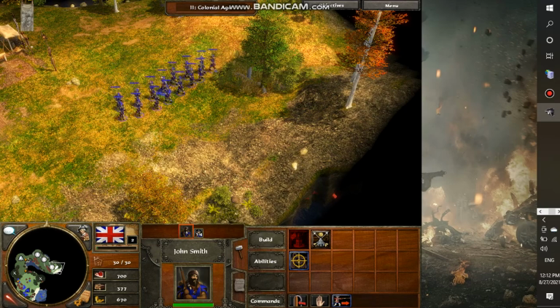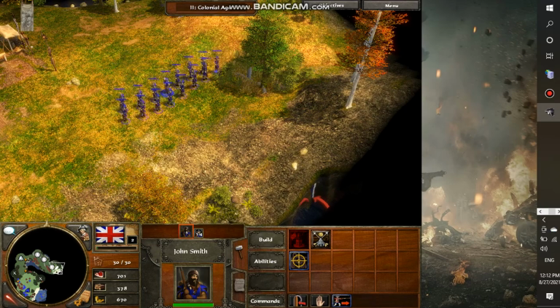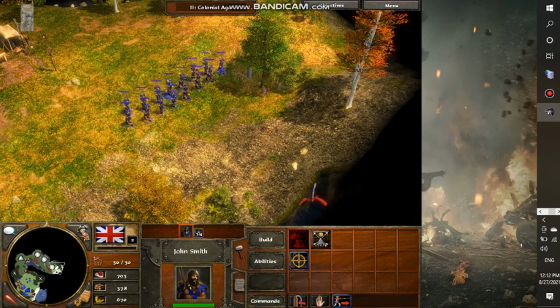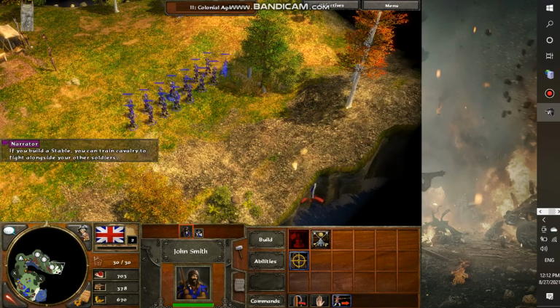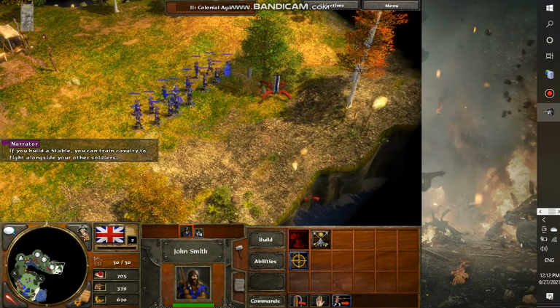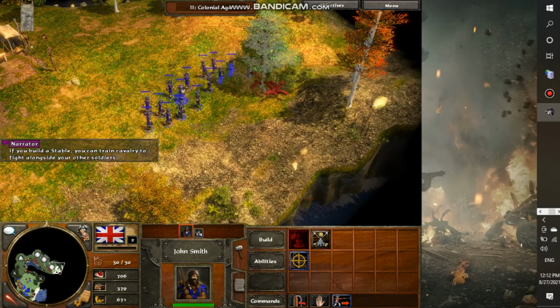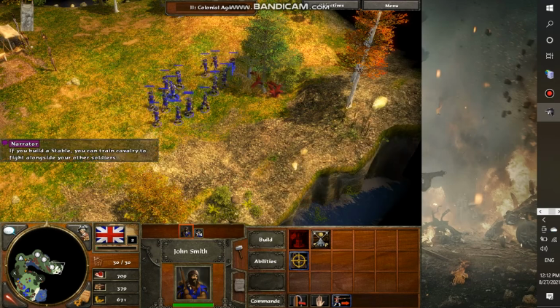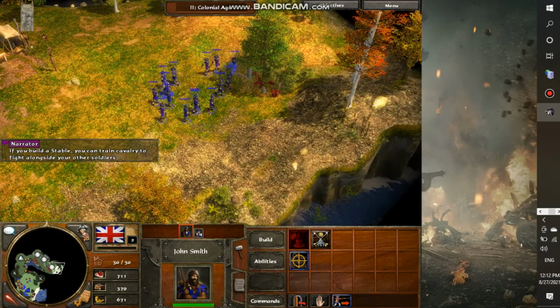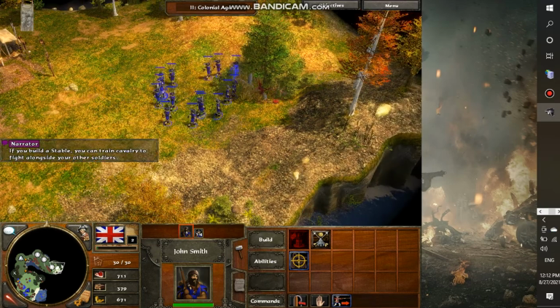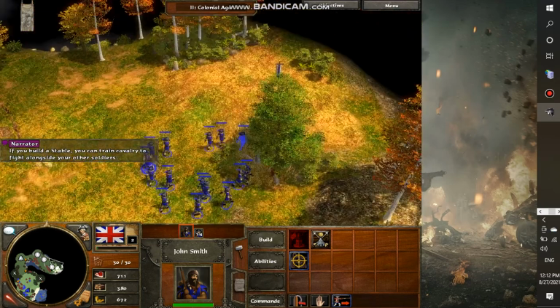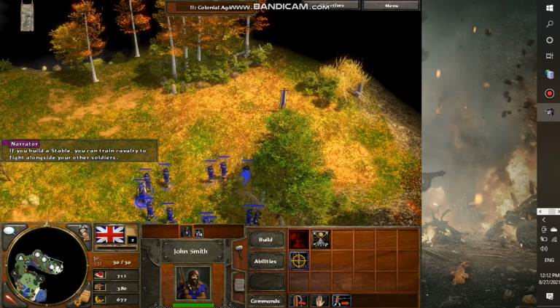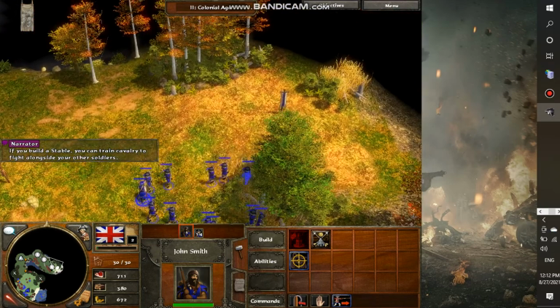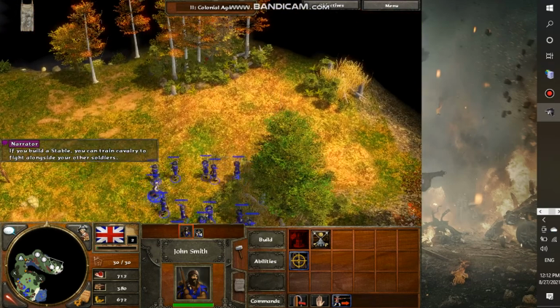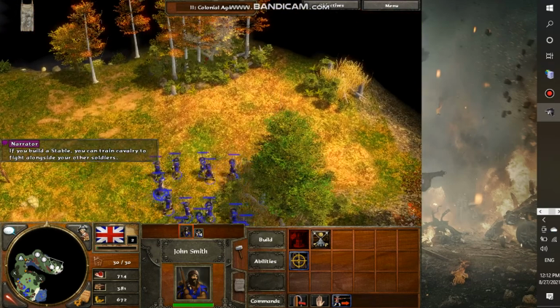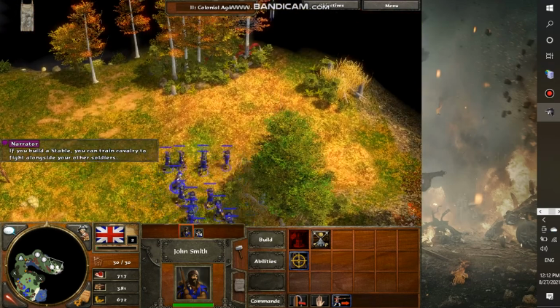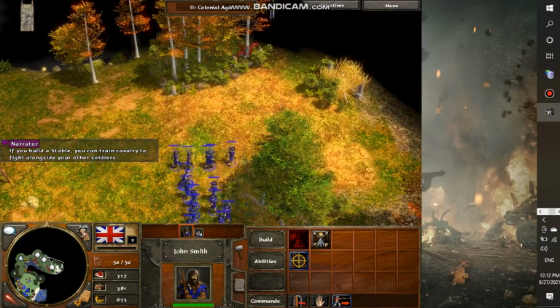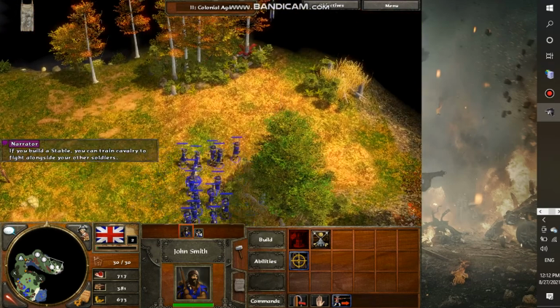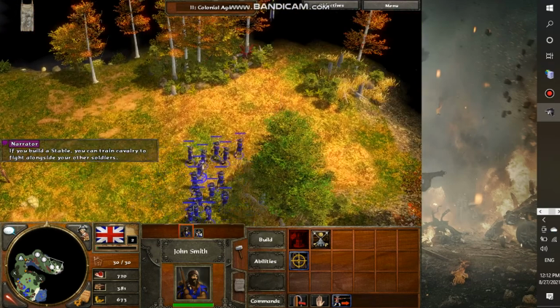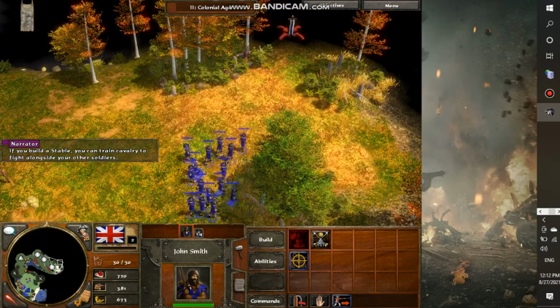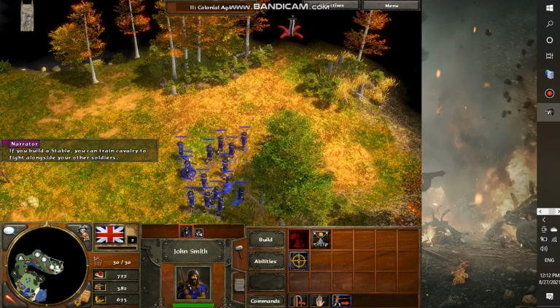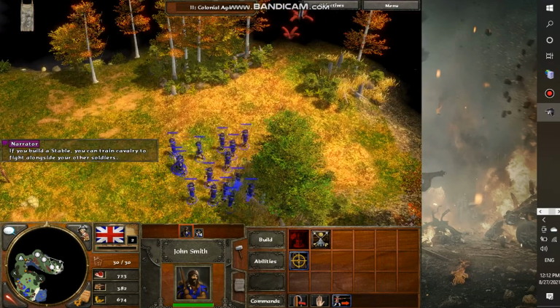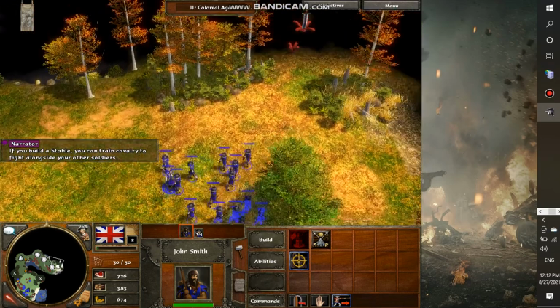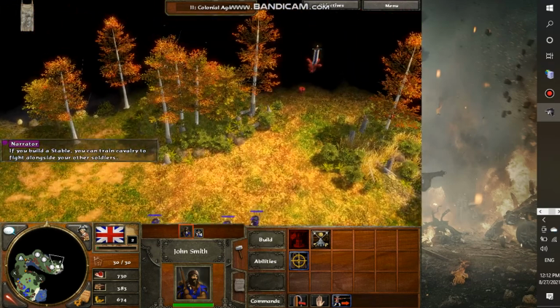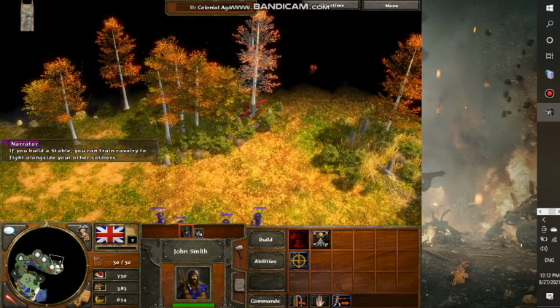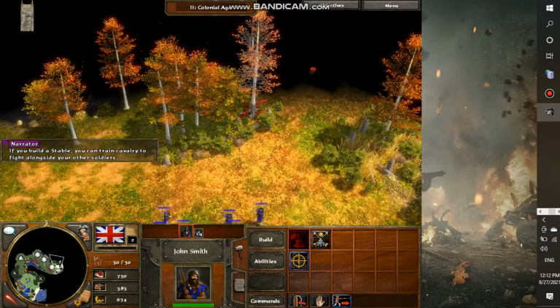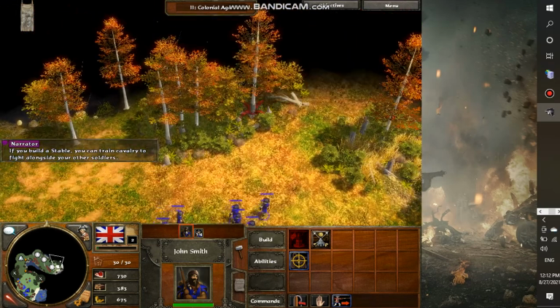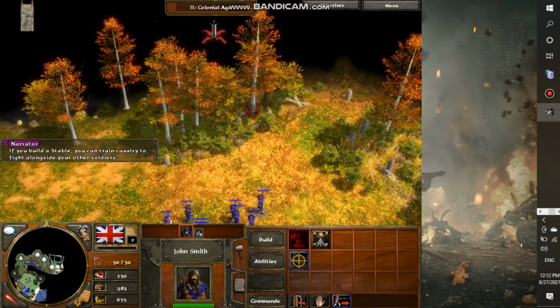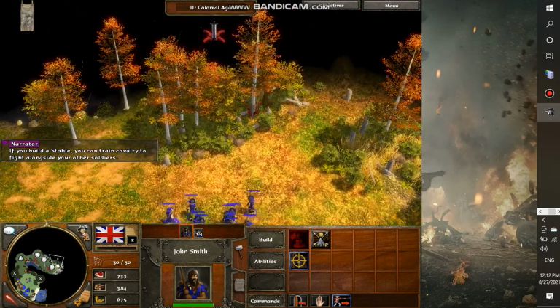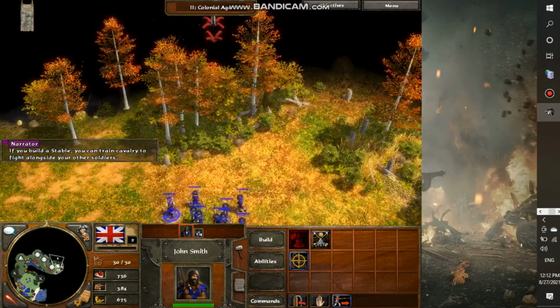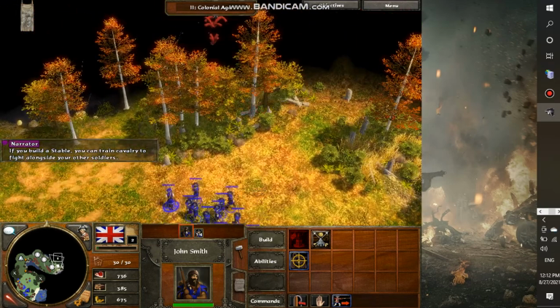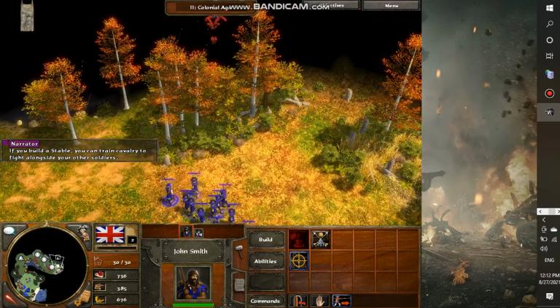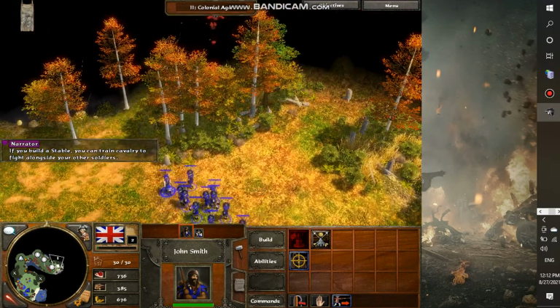If you build a stable, you can train cavalry to fight alongside your other soldiers.